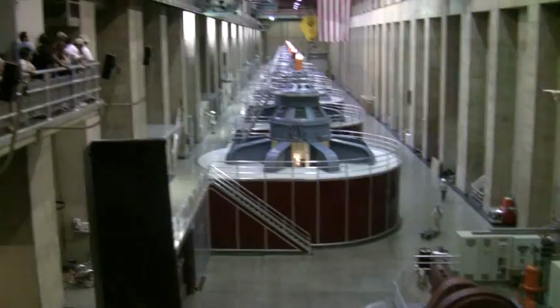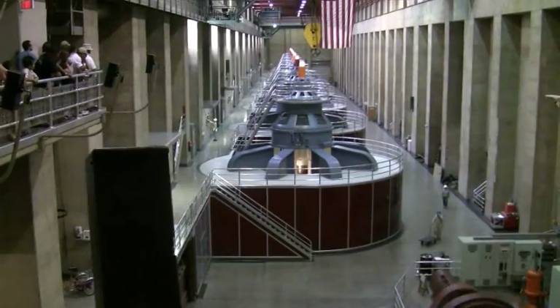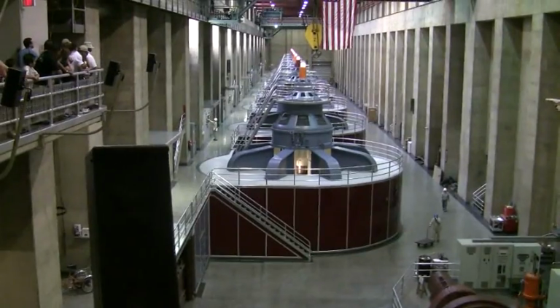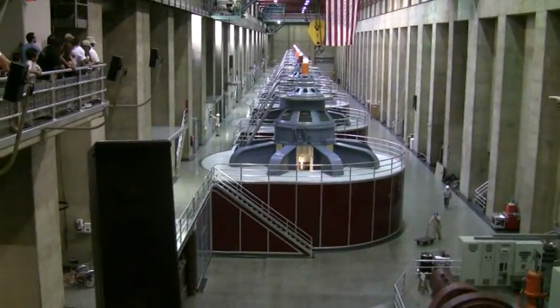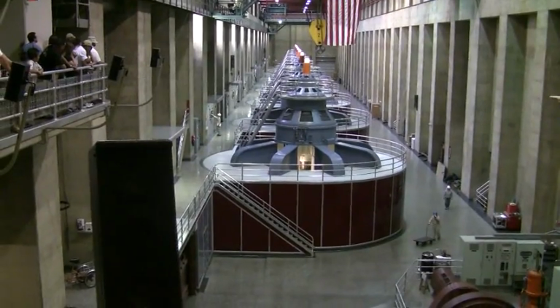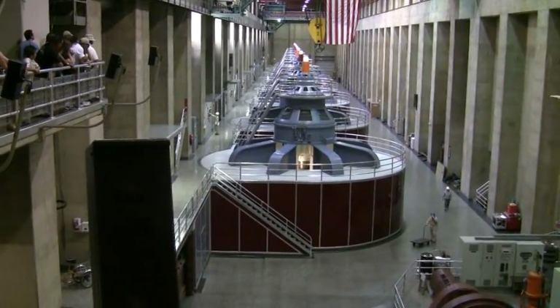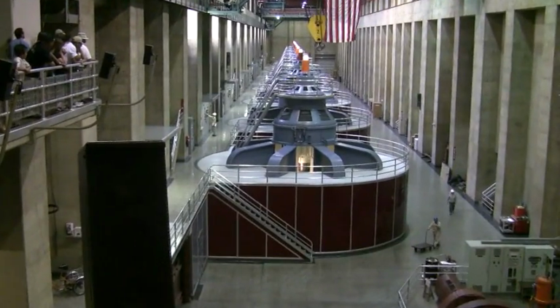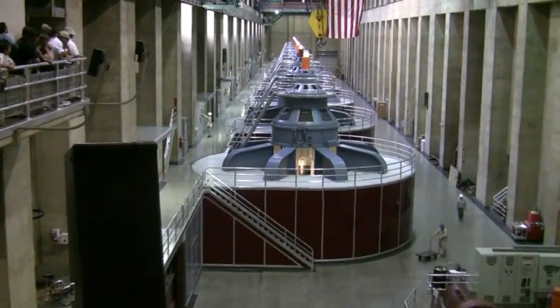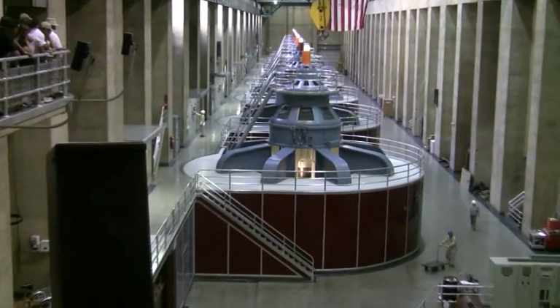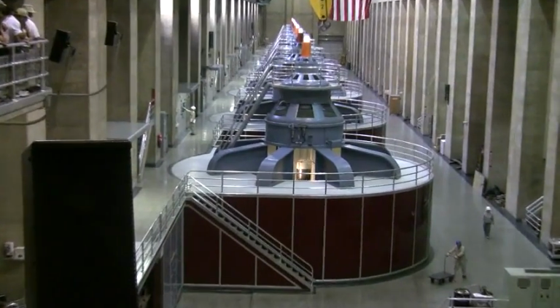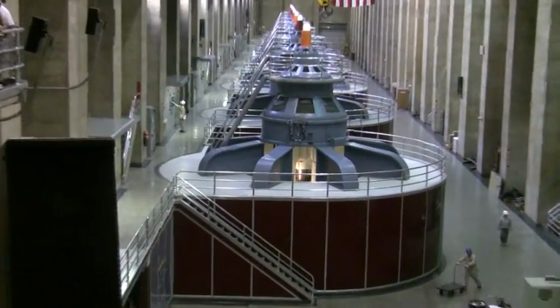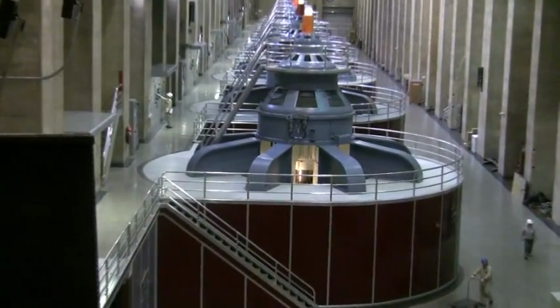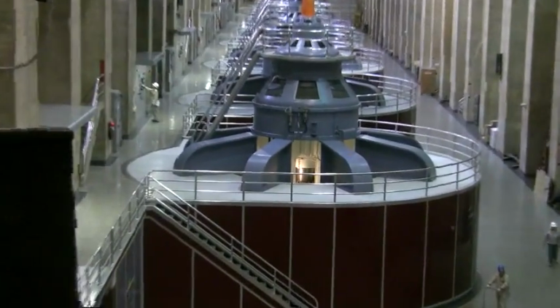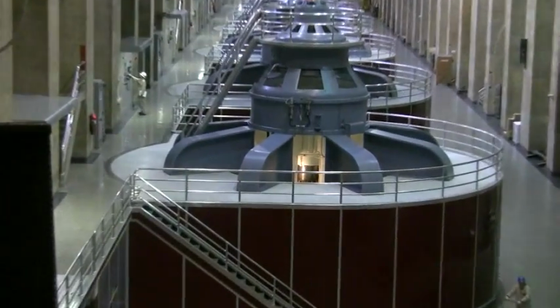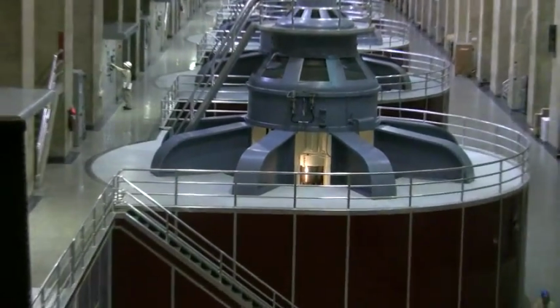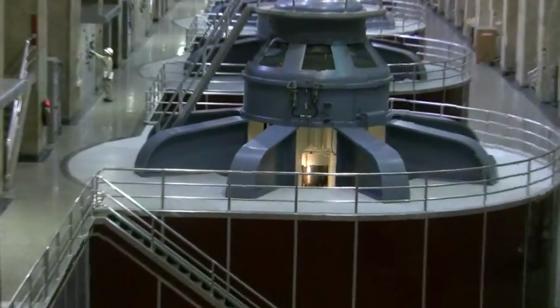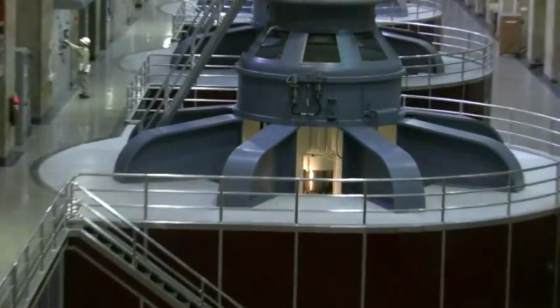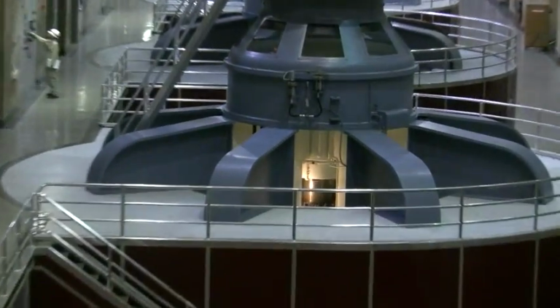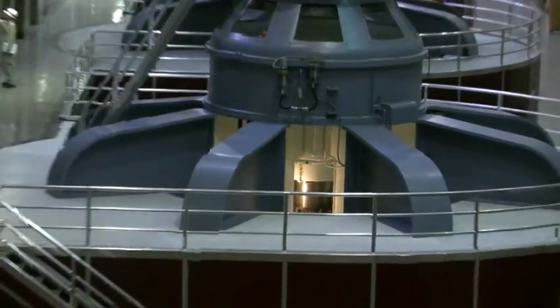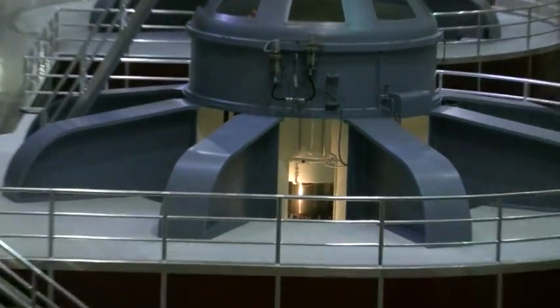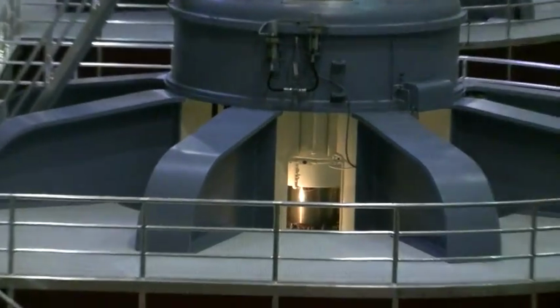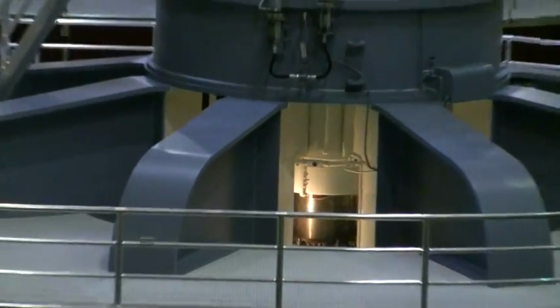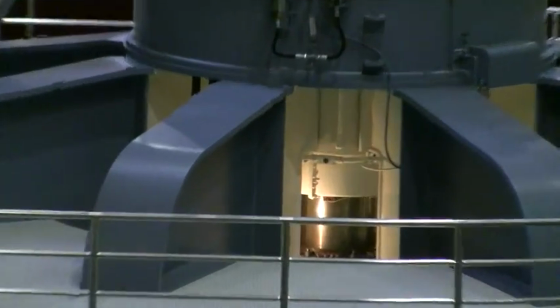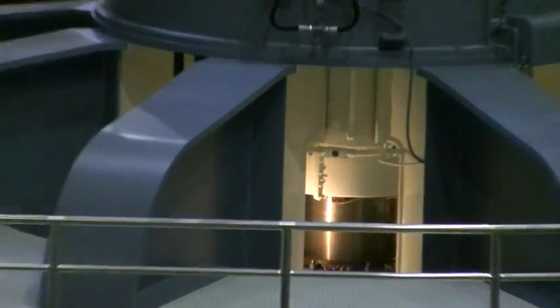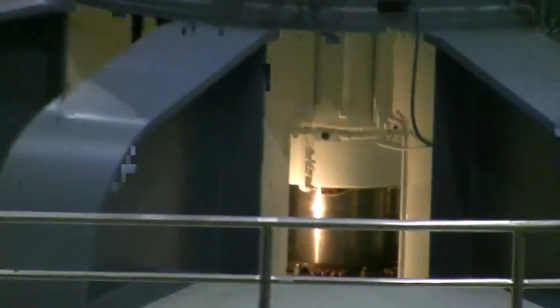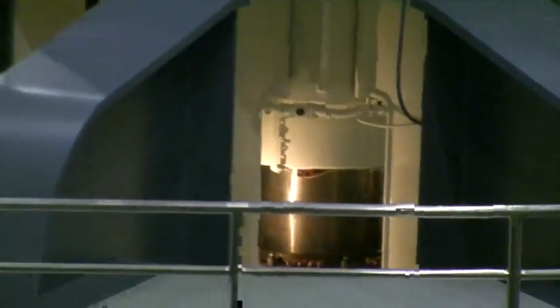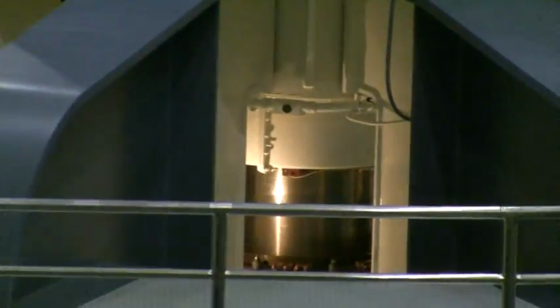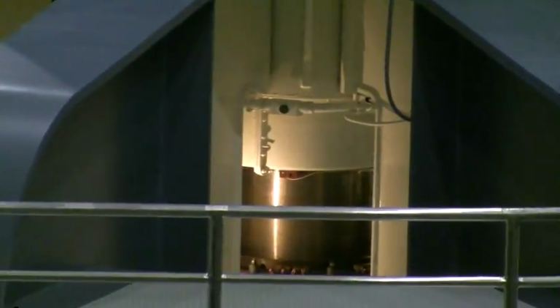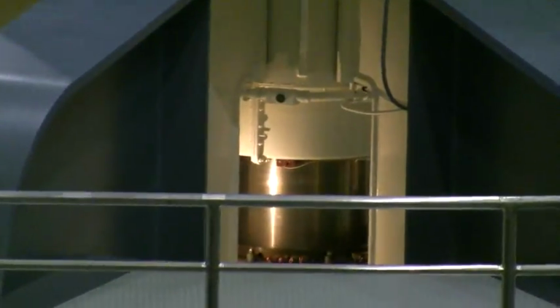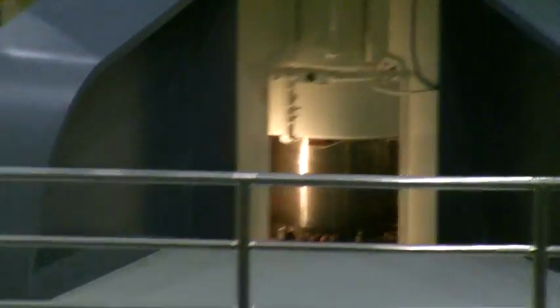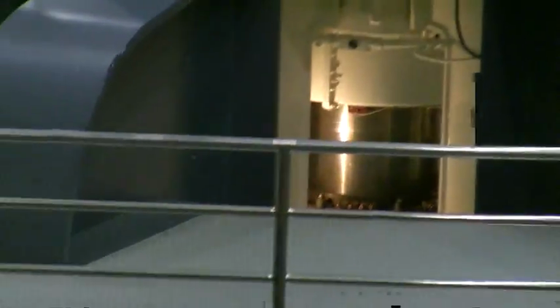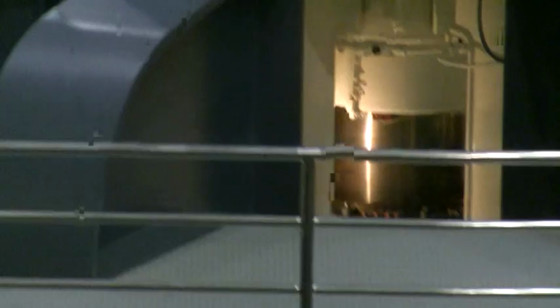The first four generators online — this was considered to be the largest hydropower plant in the world.